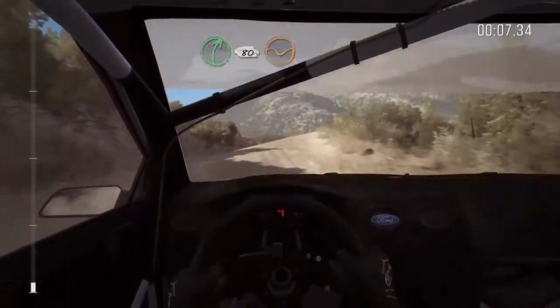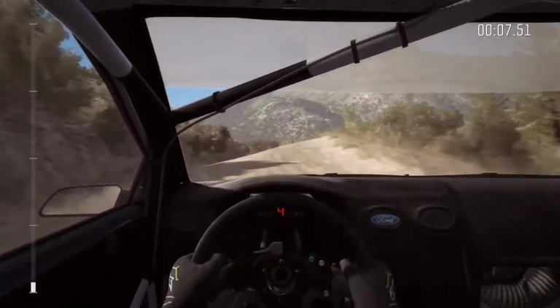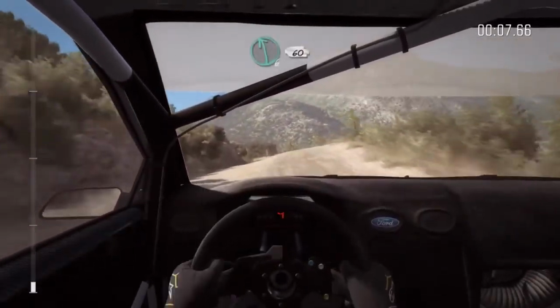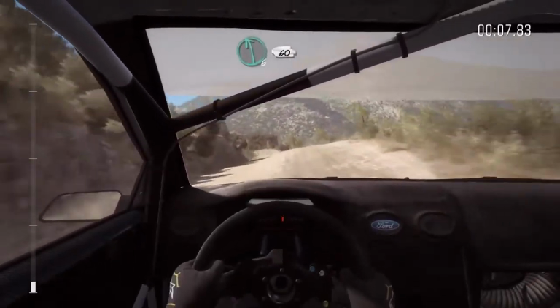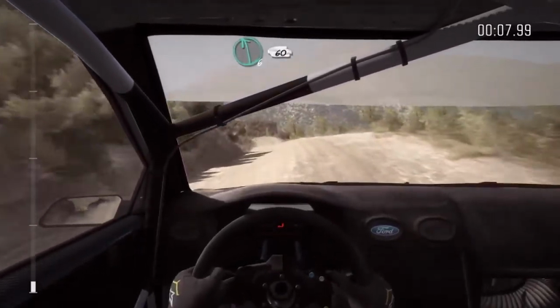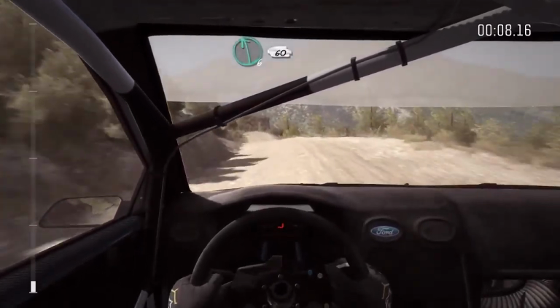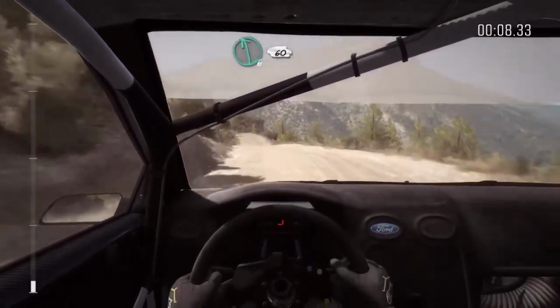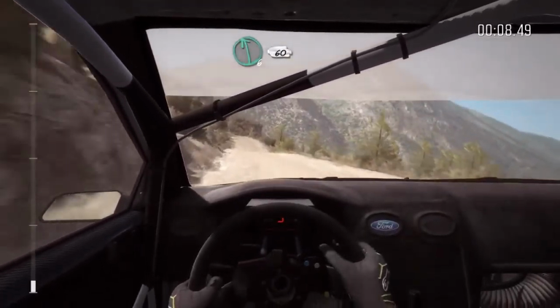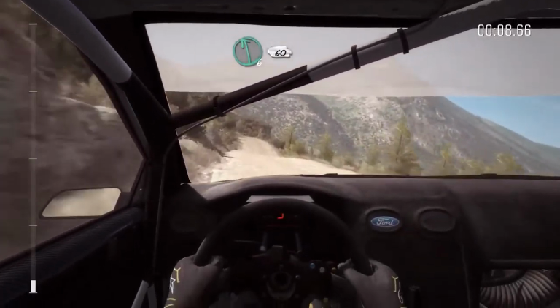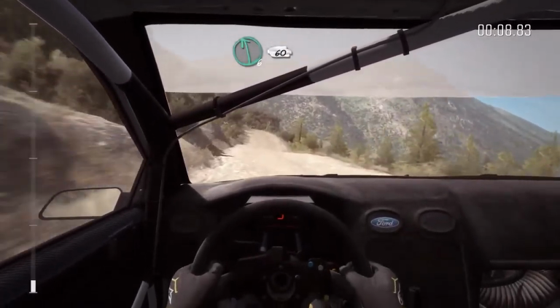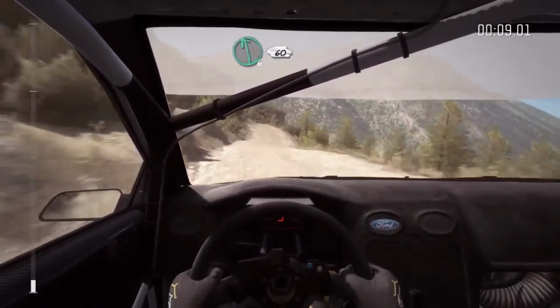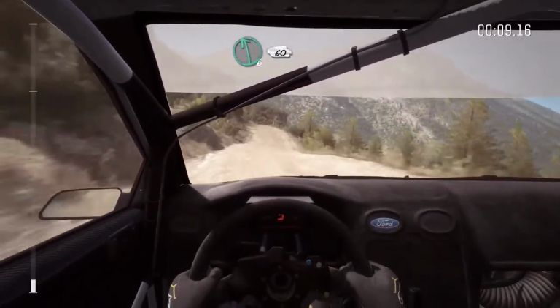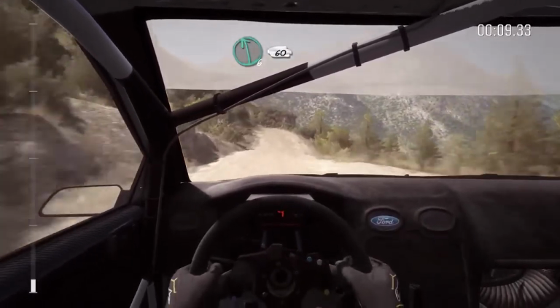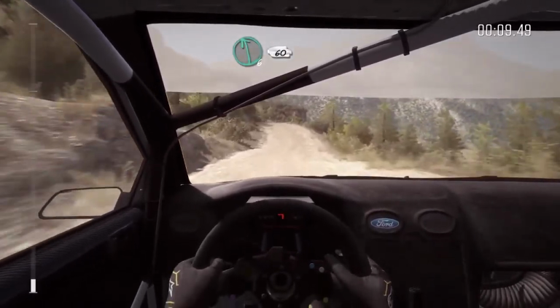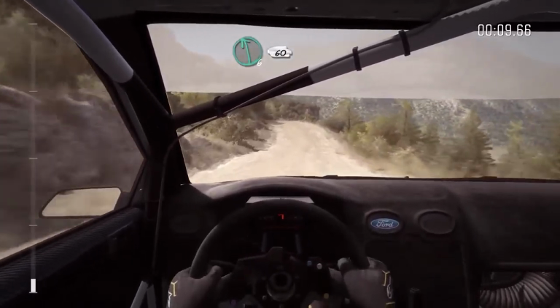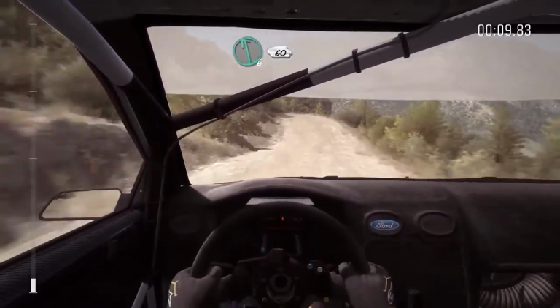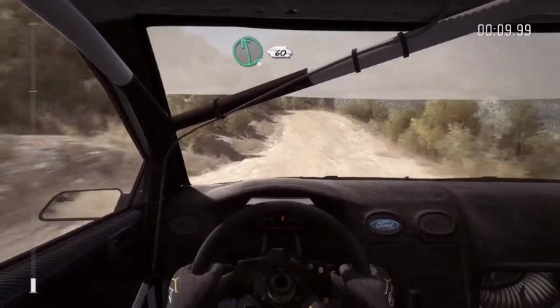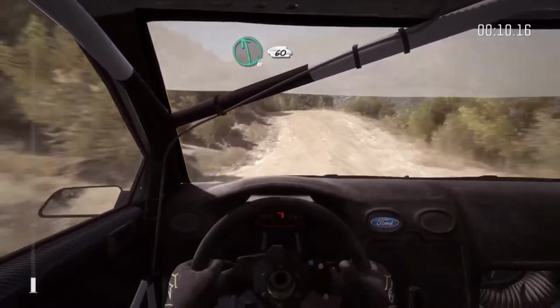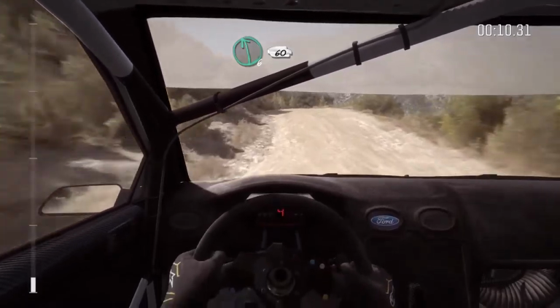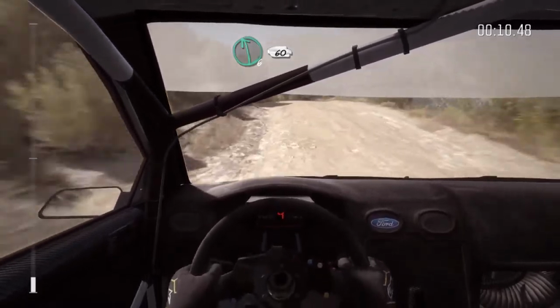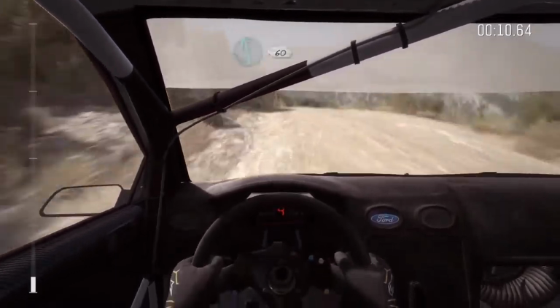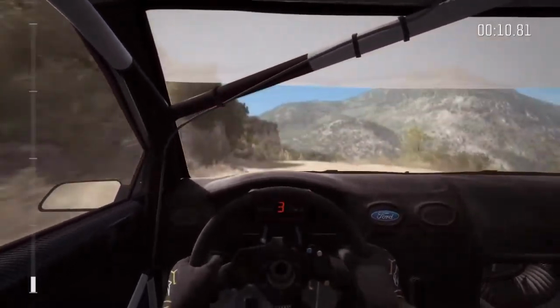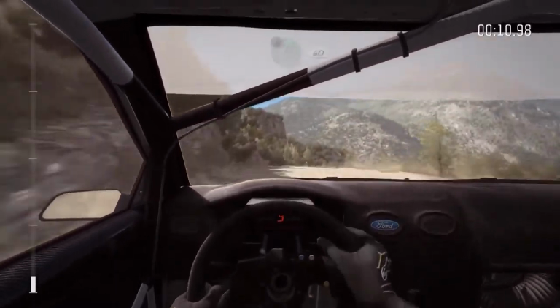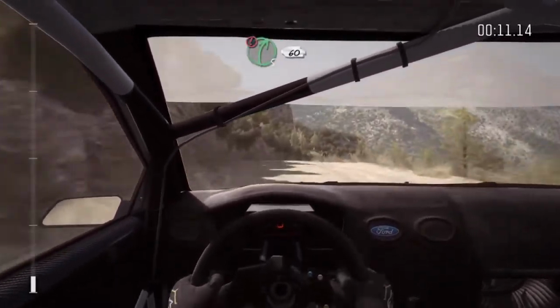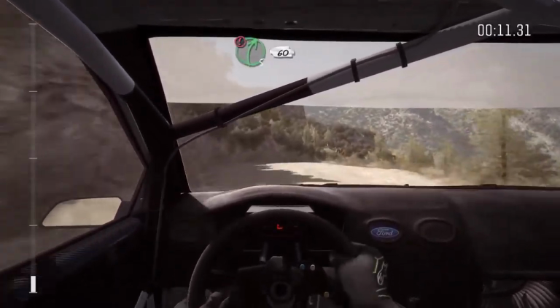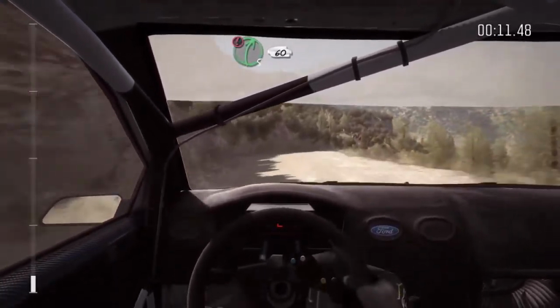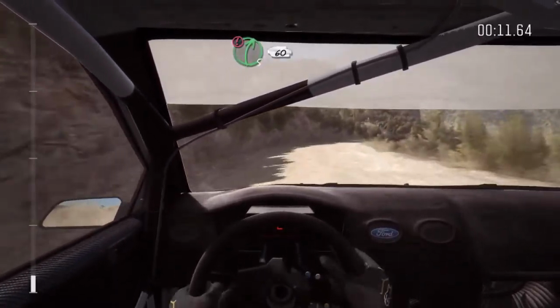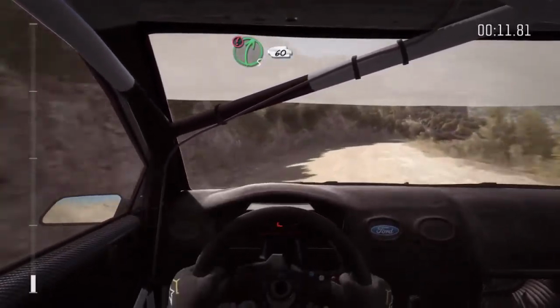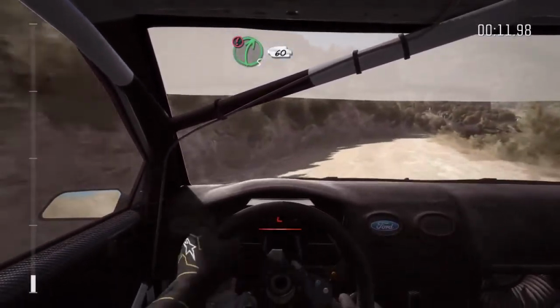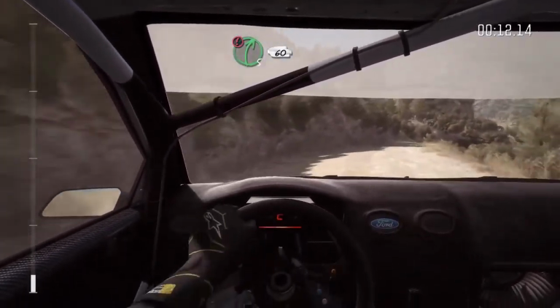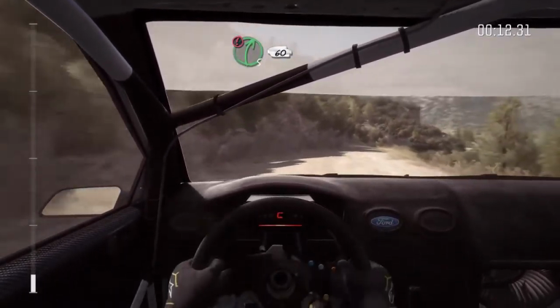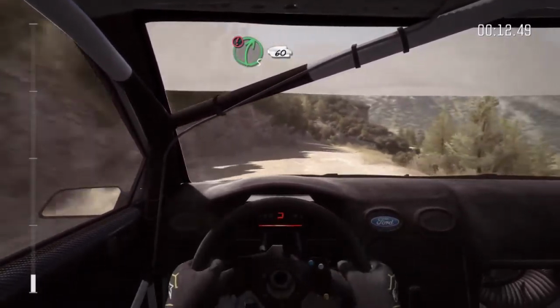Left 6 over crest, 60 down, caution right 5, 60 down.